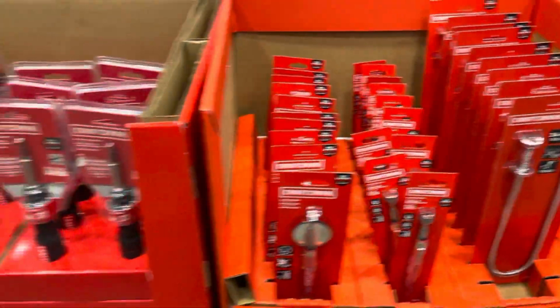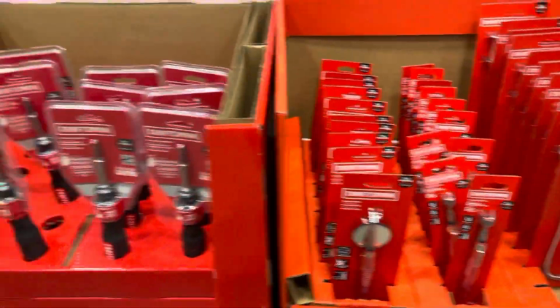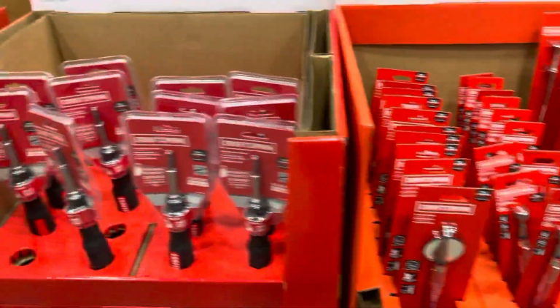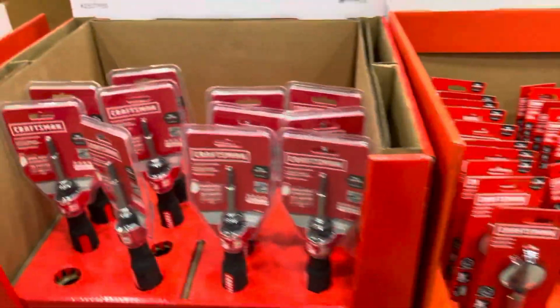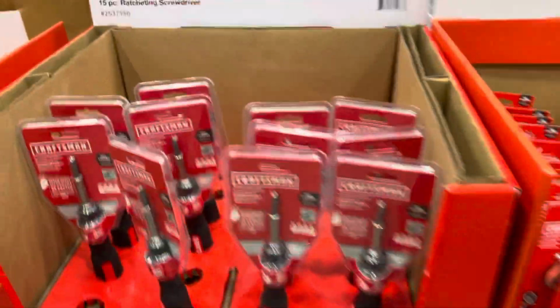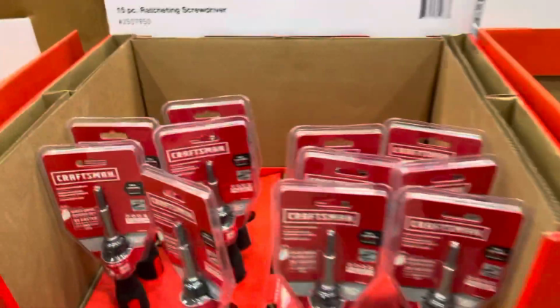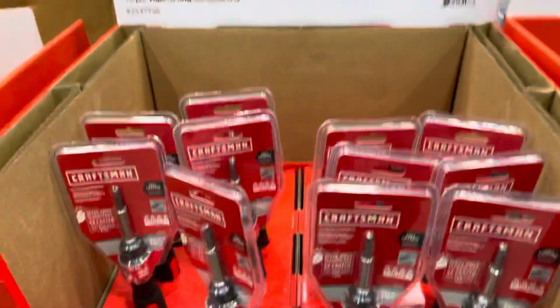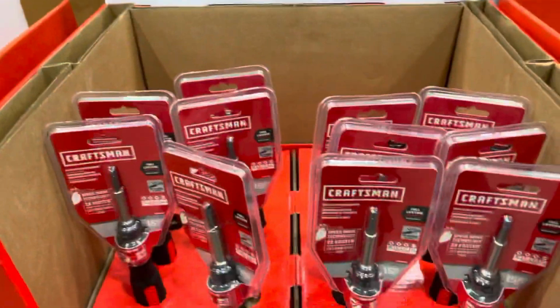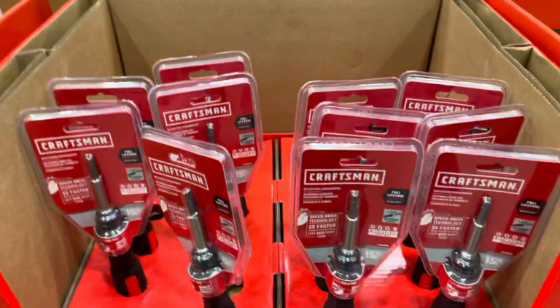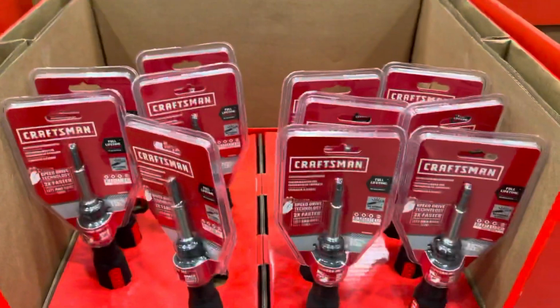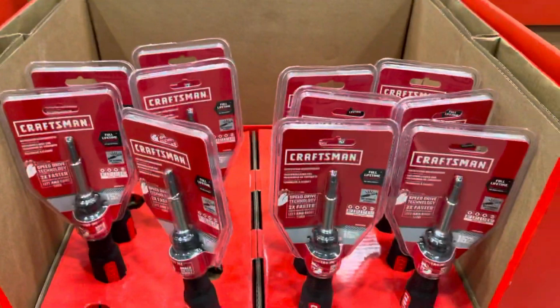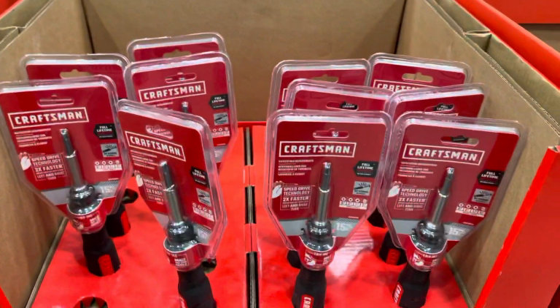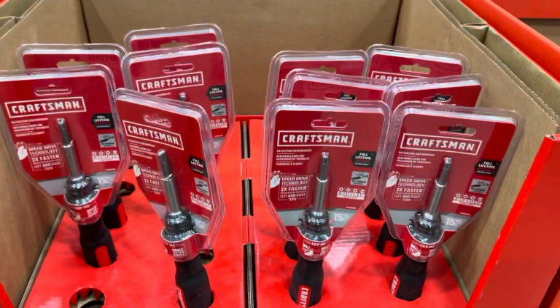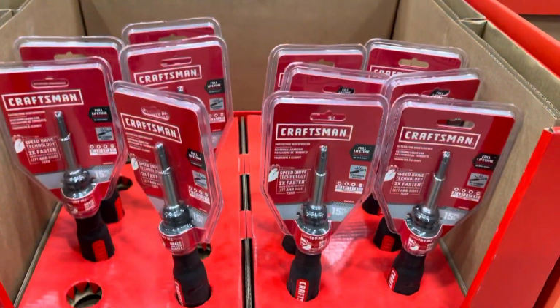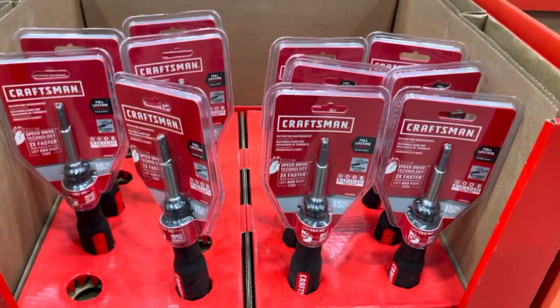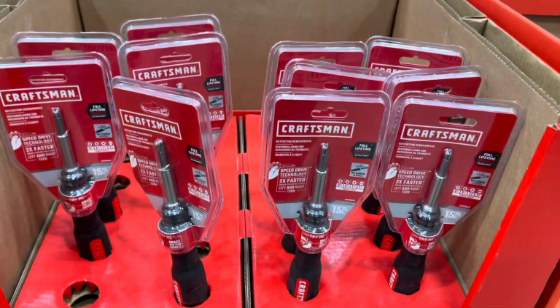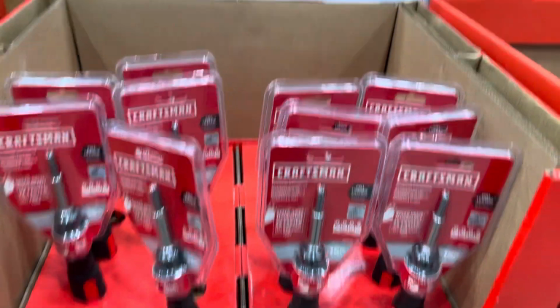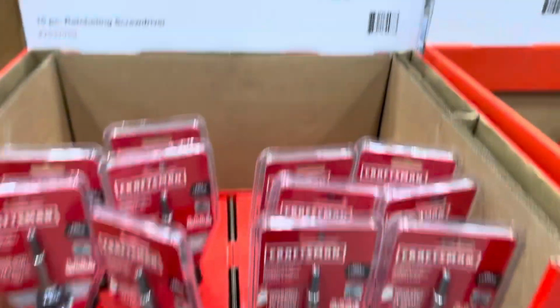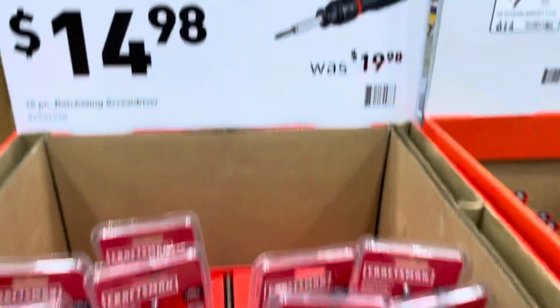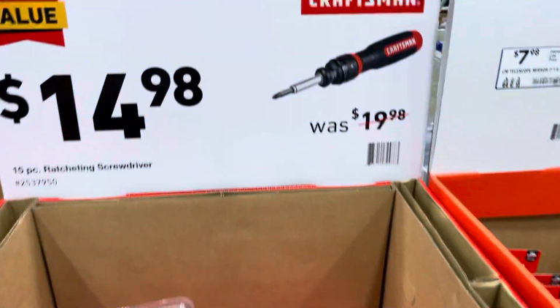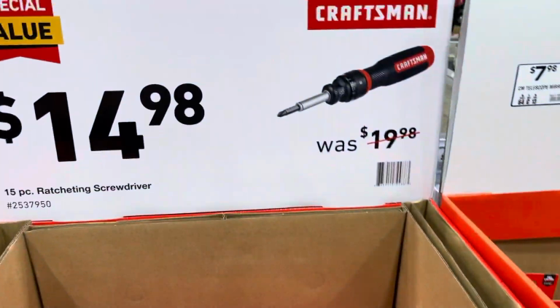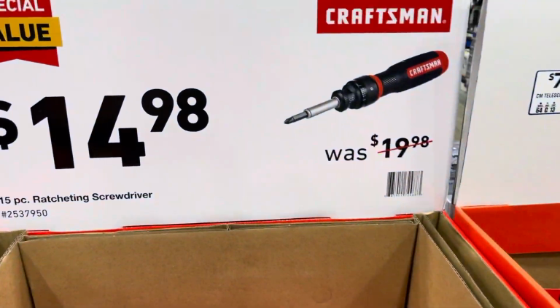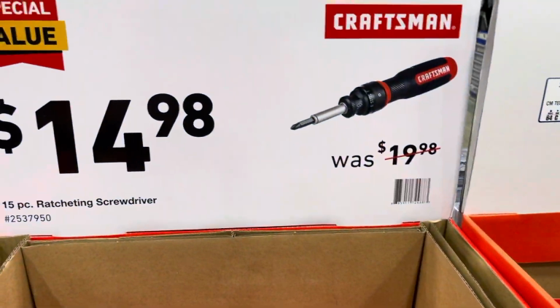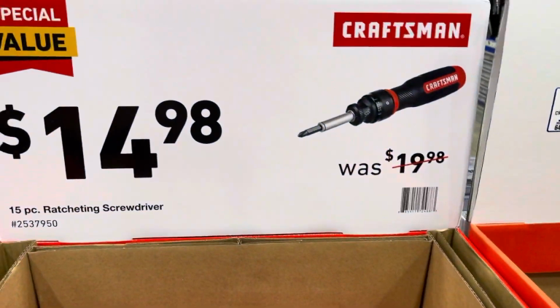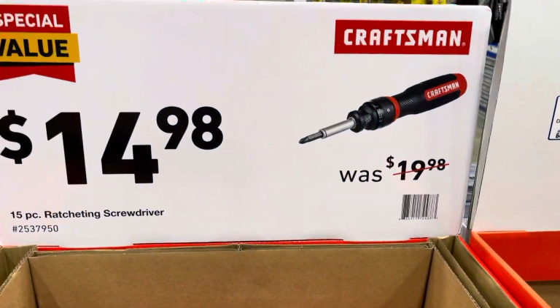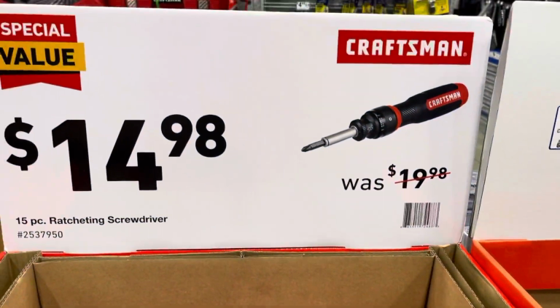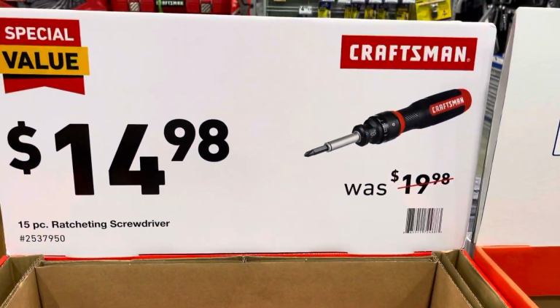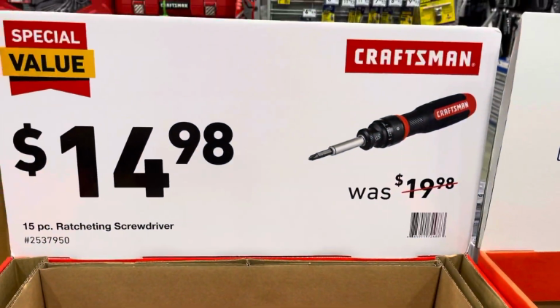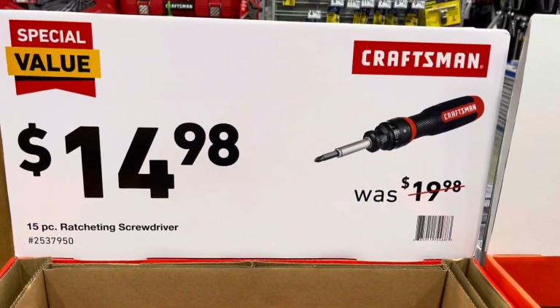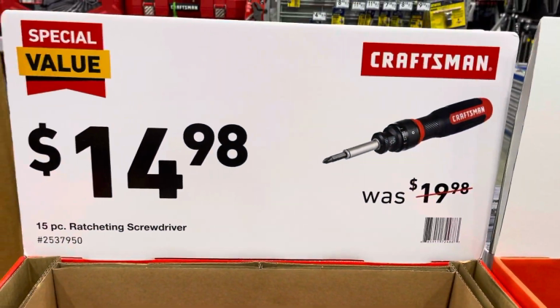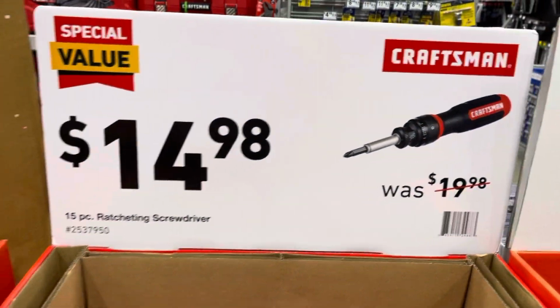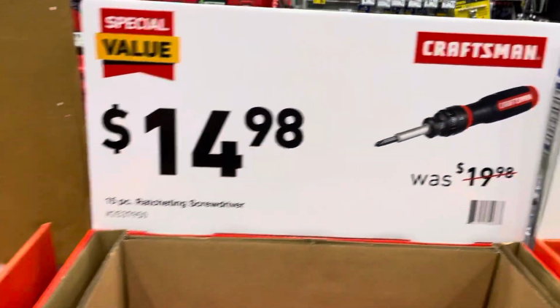Good driver right there, for $14 and $19.